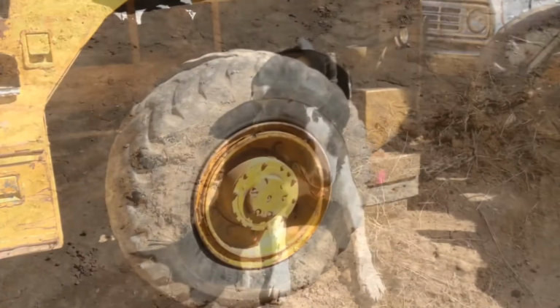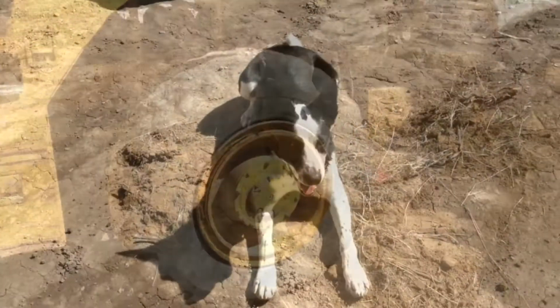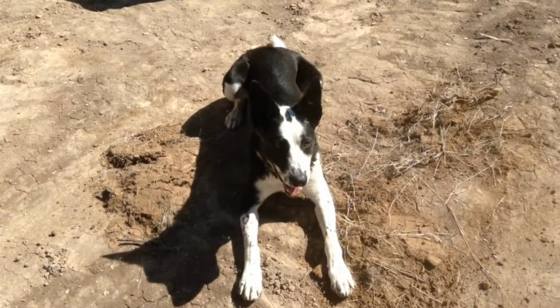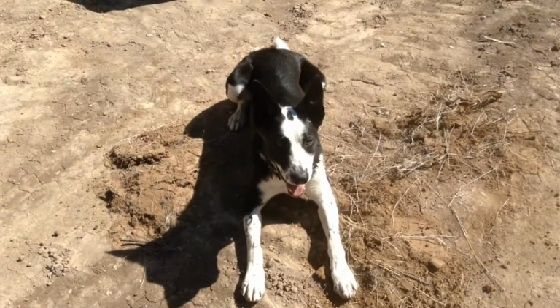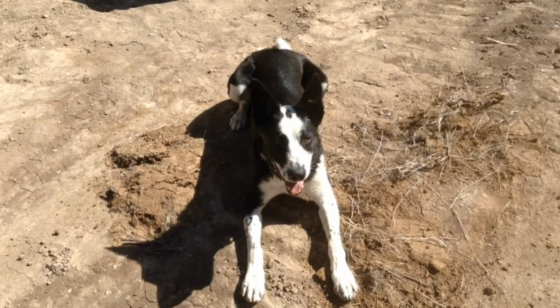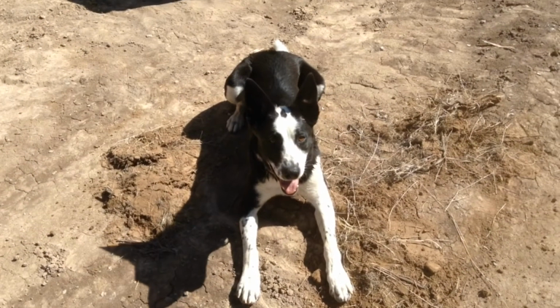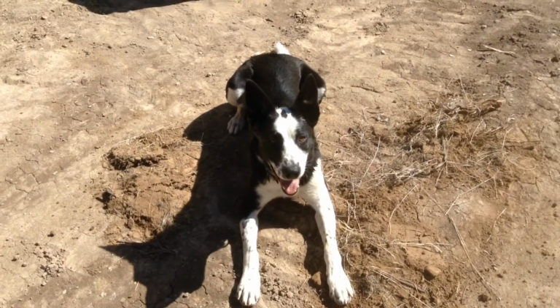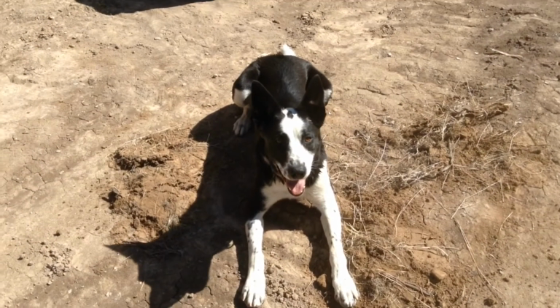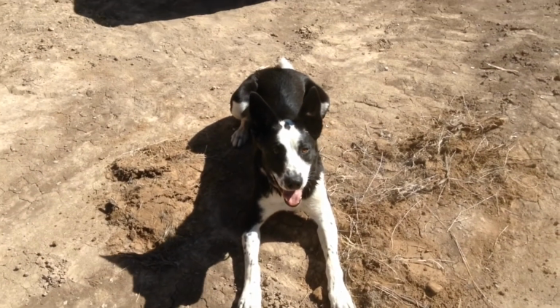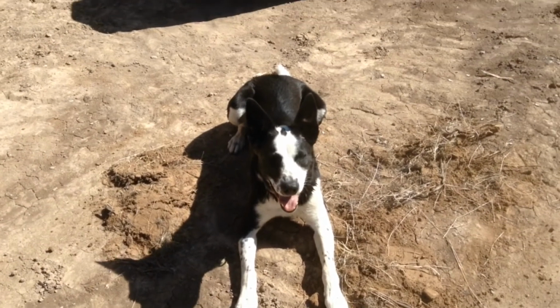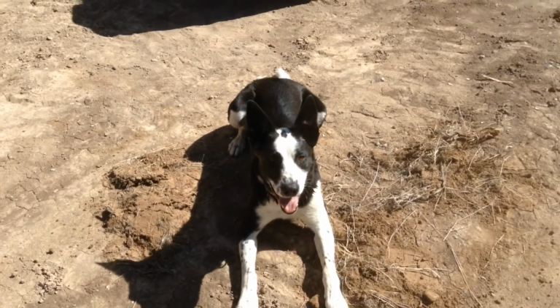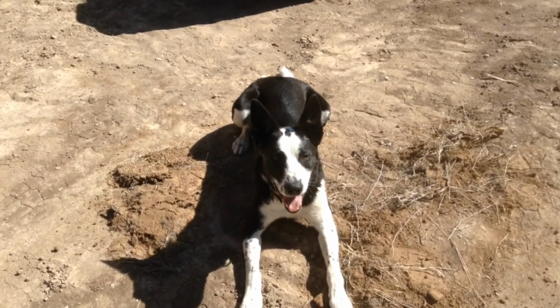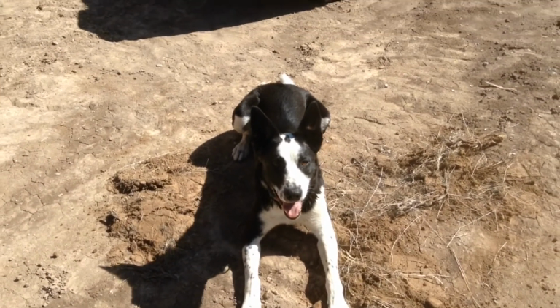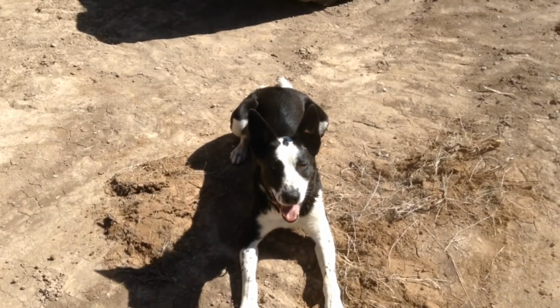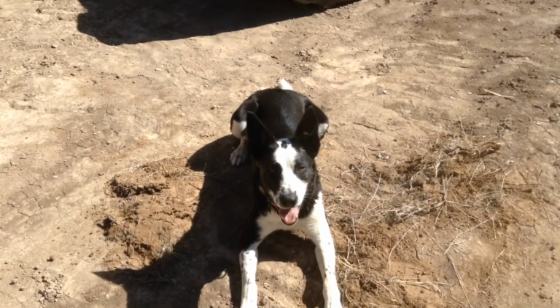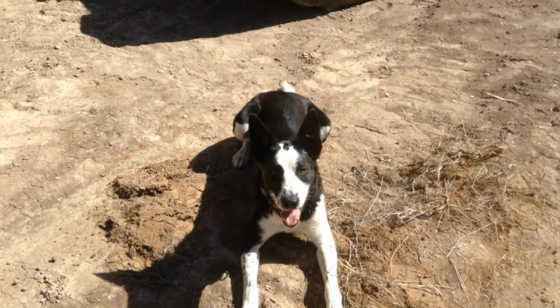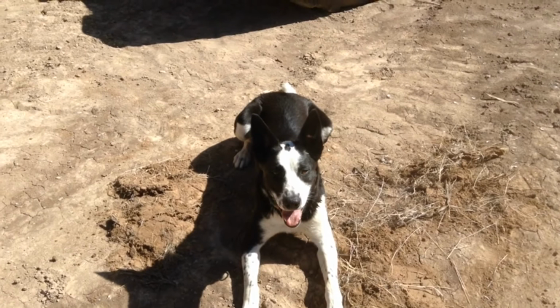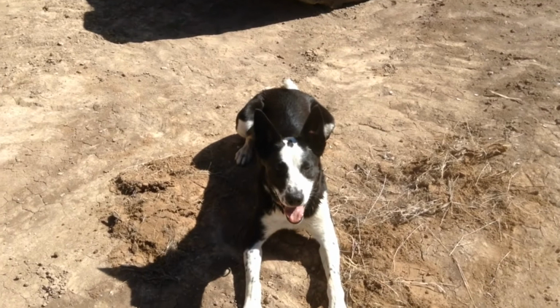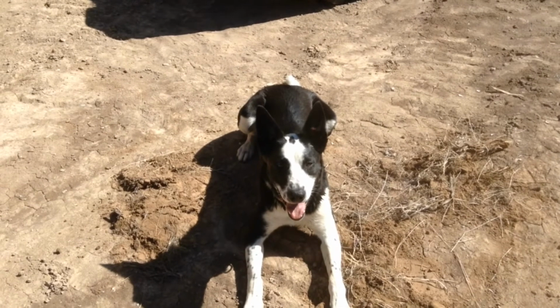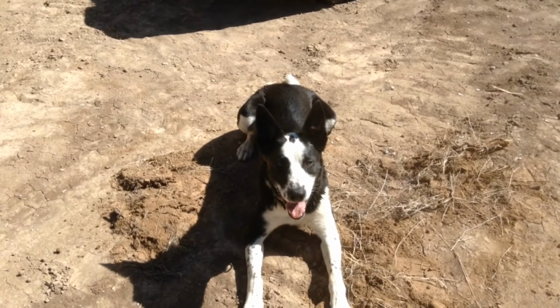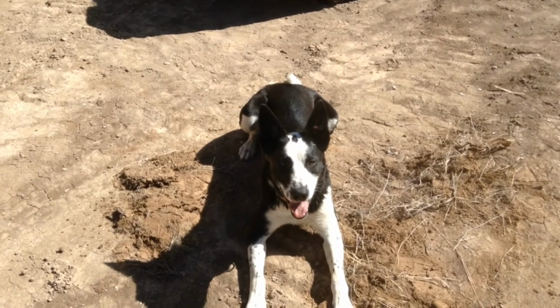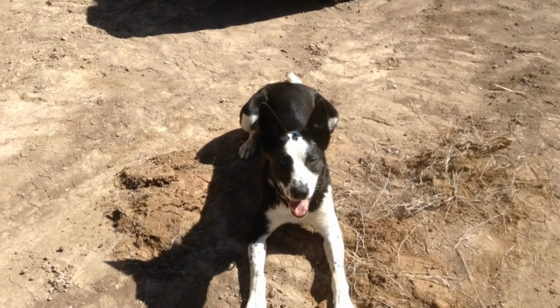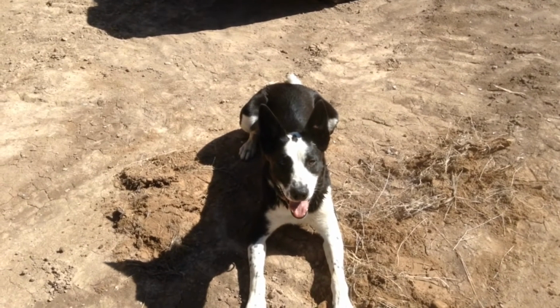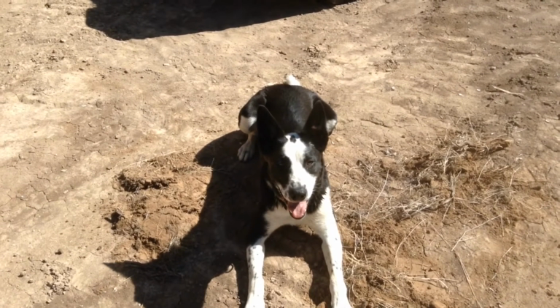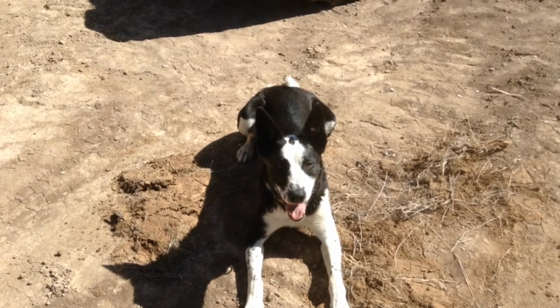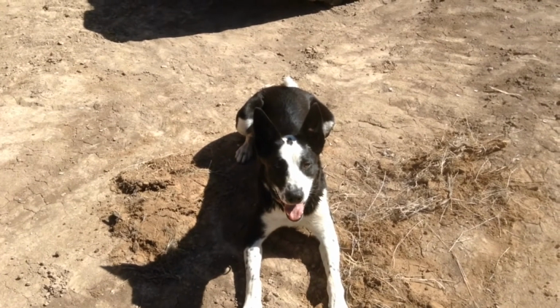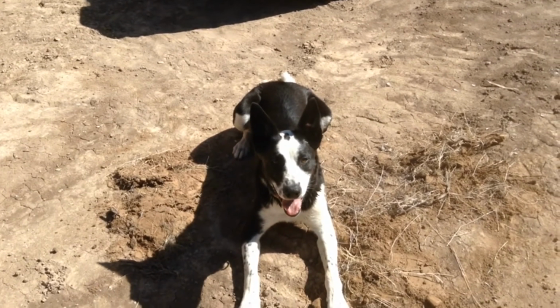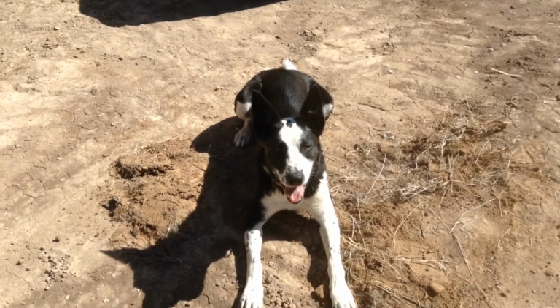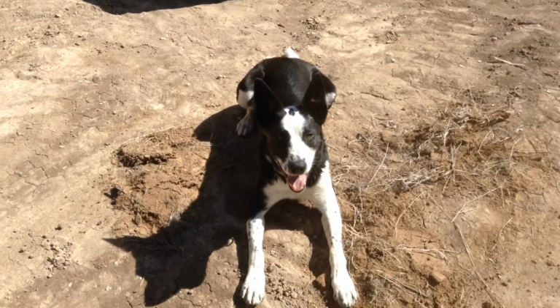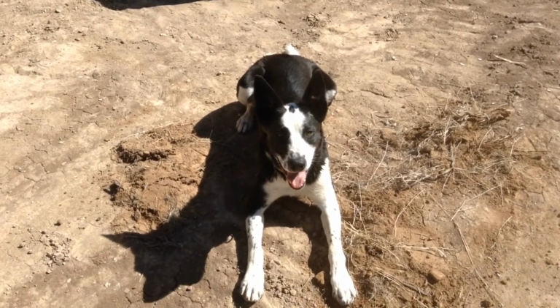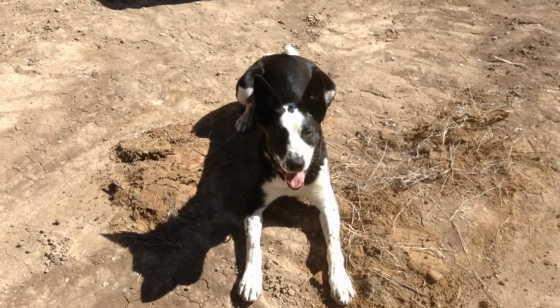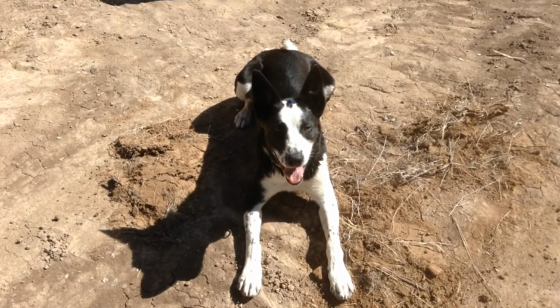Of course we have to have the stick supervisor. These doggone supervisors are just so much help.